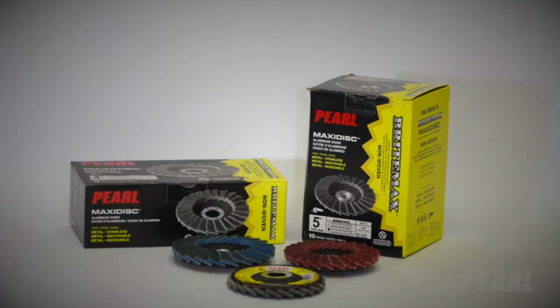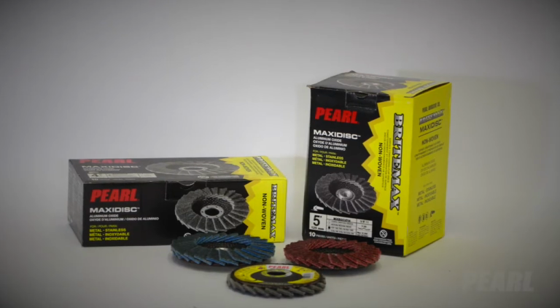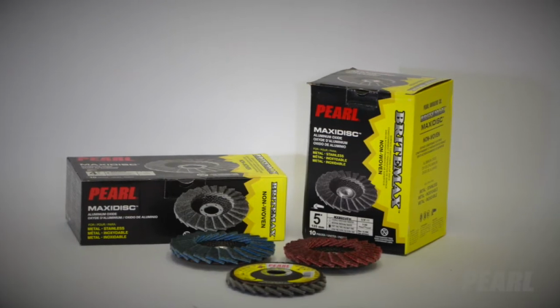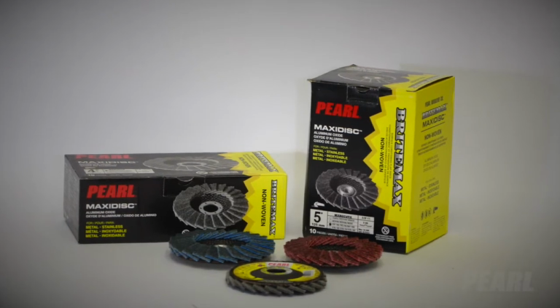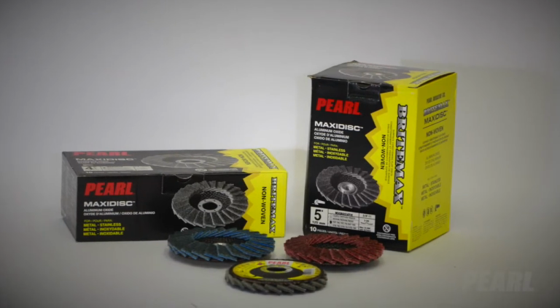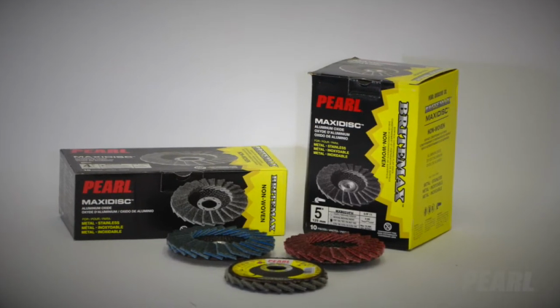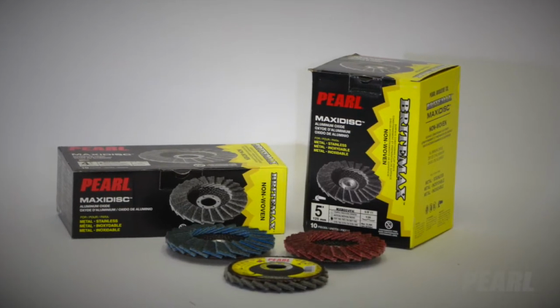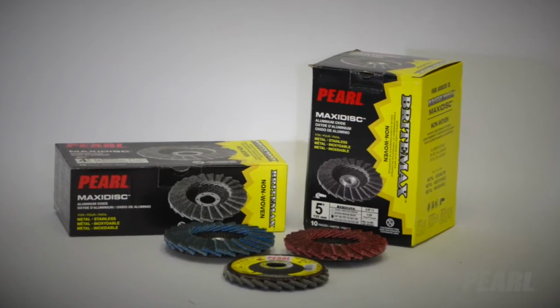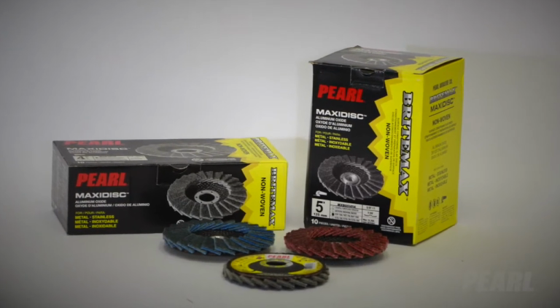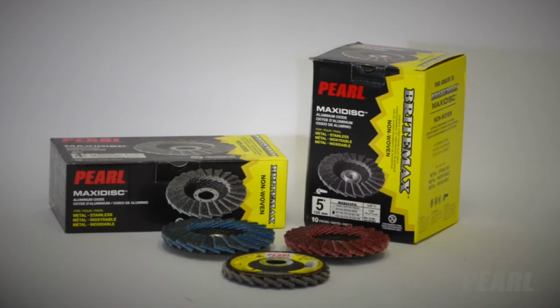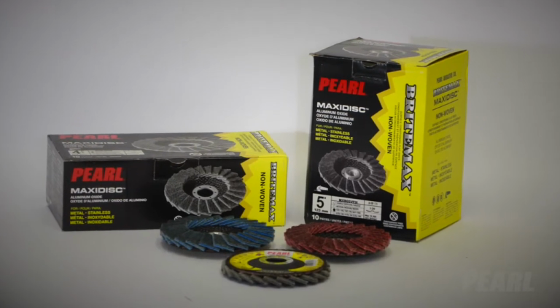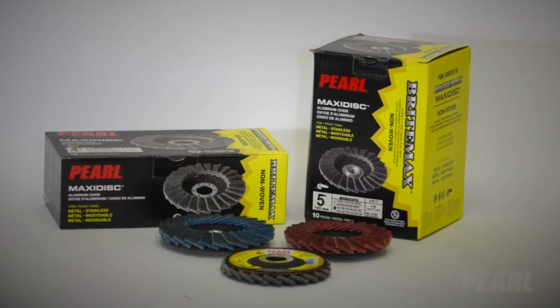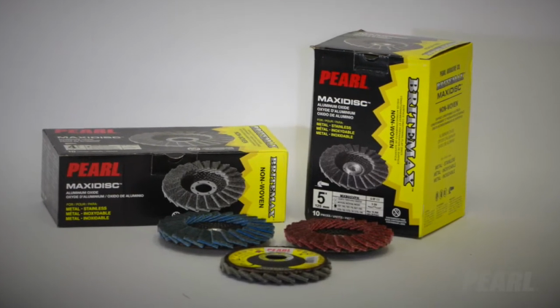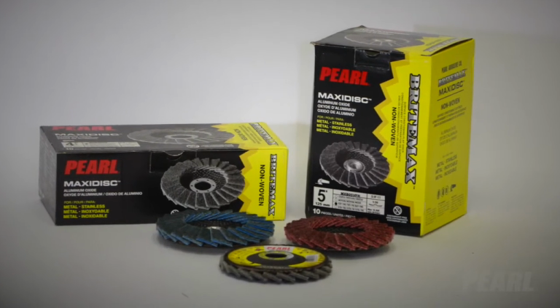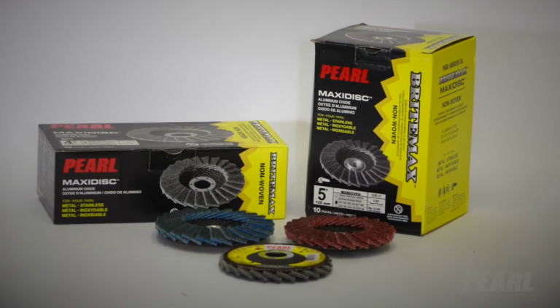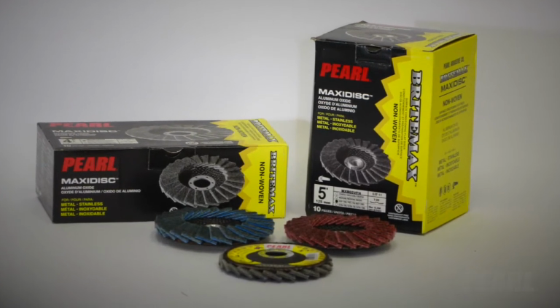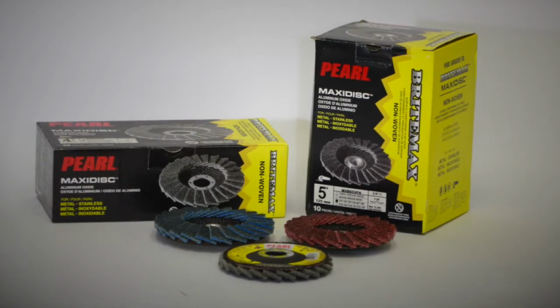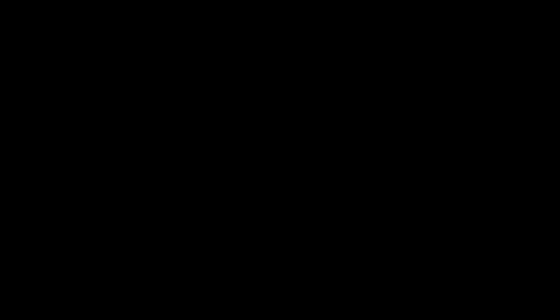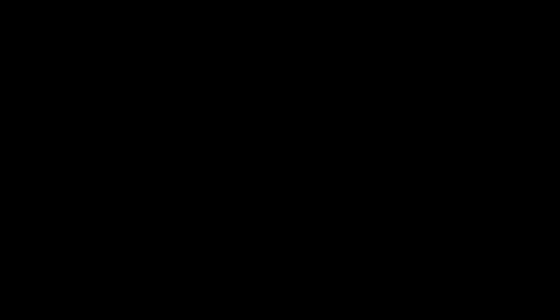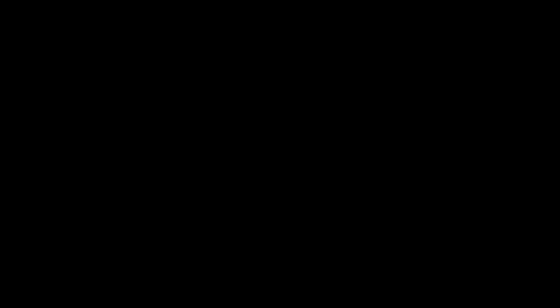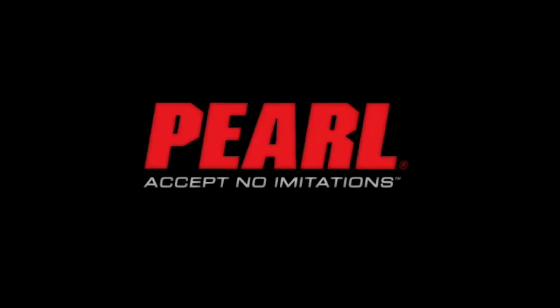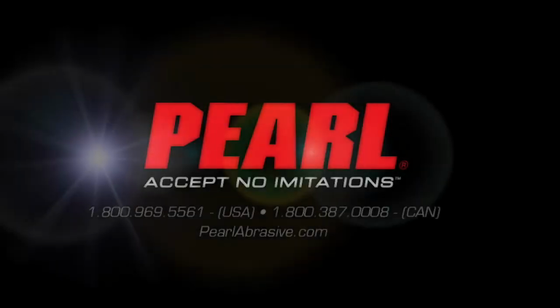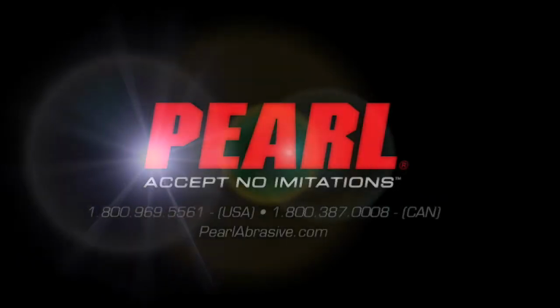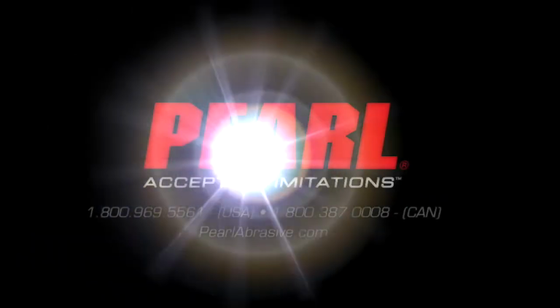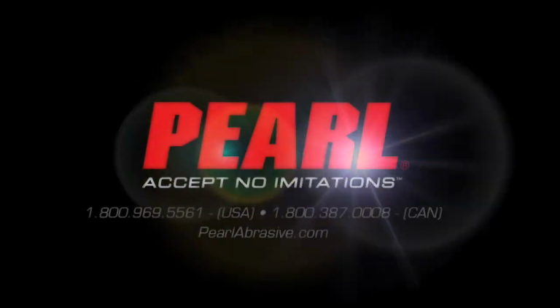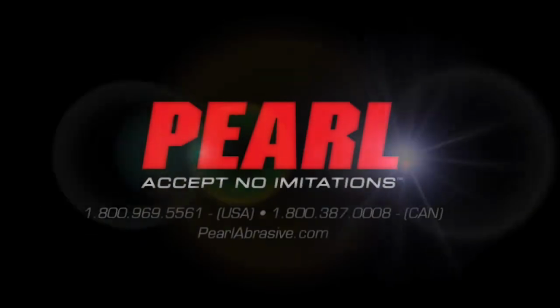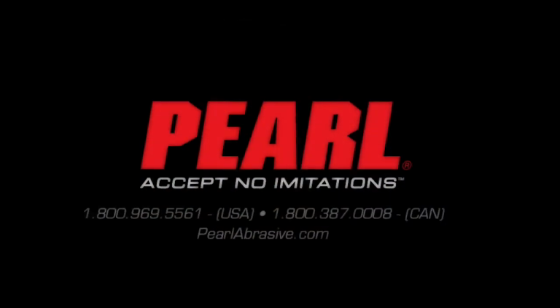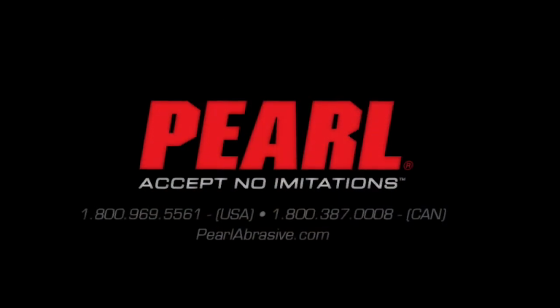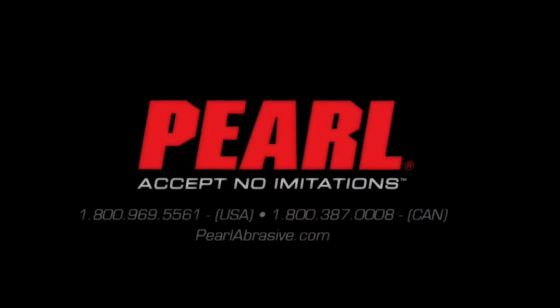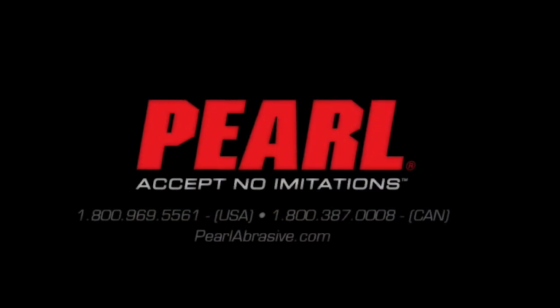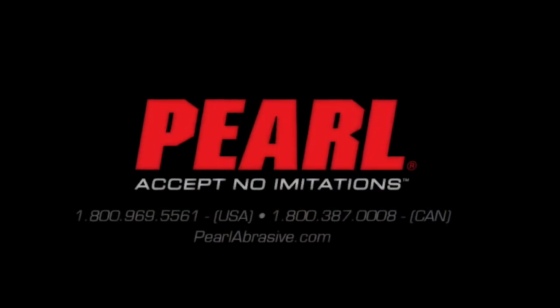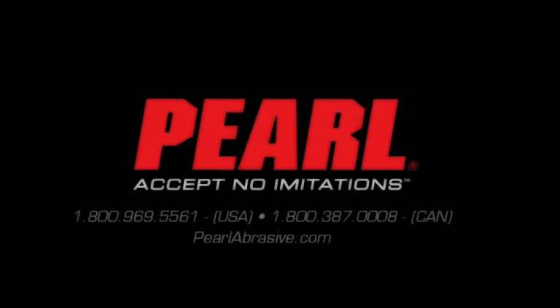The Pearl MaxiDisc BrightMax. To learn more, please call us or visit our website.